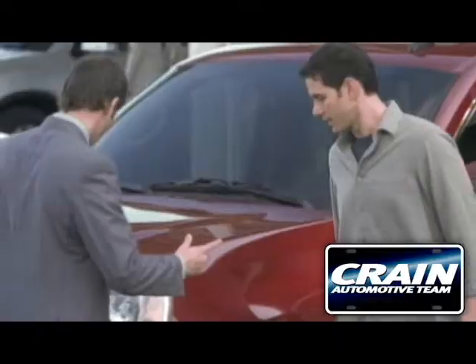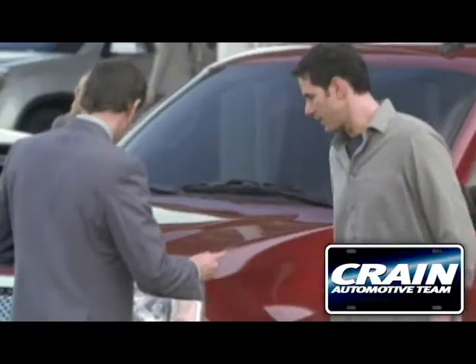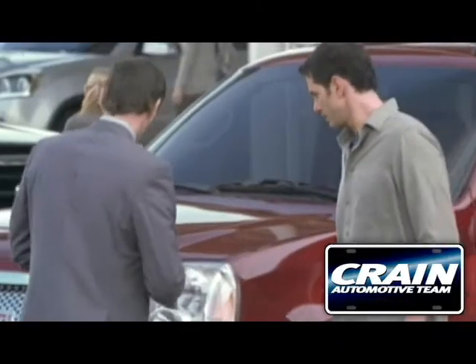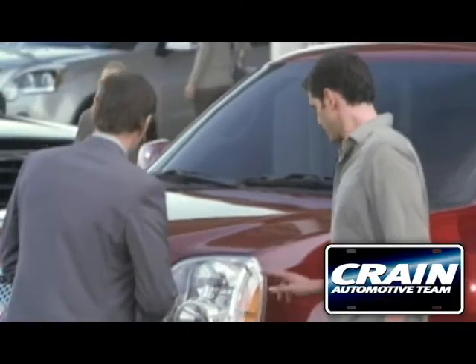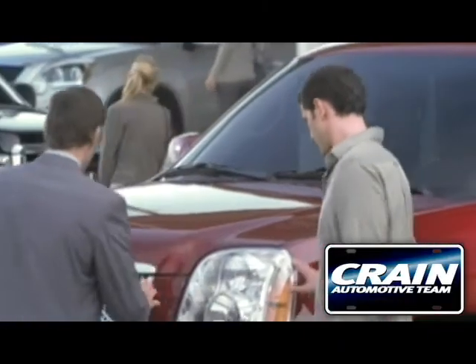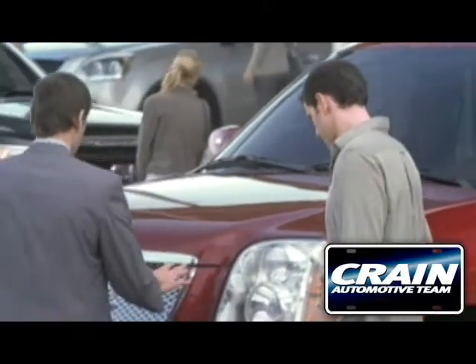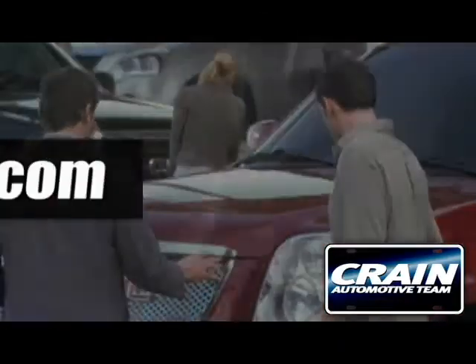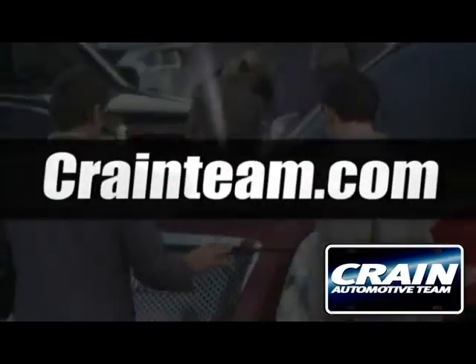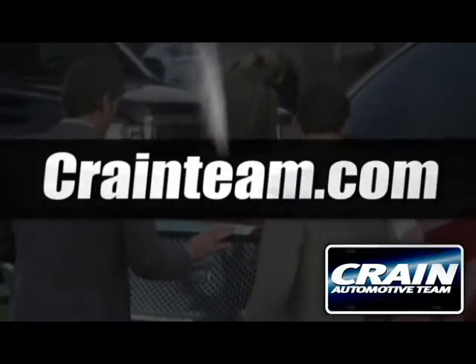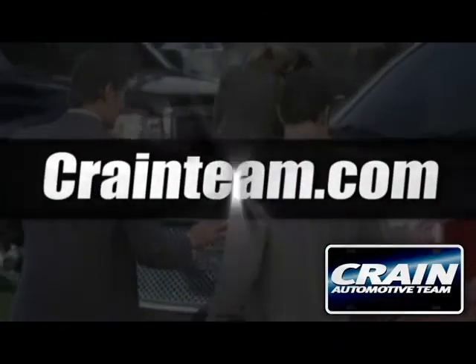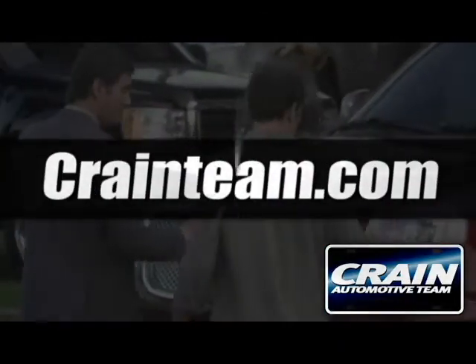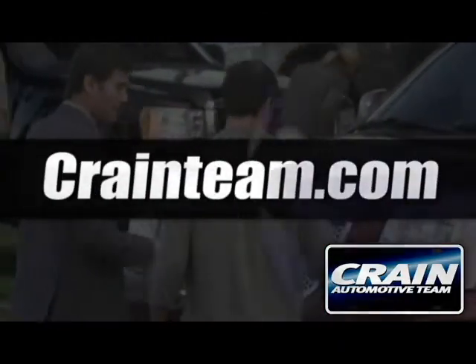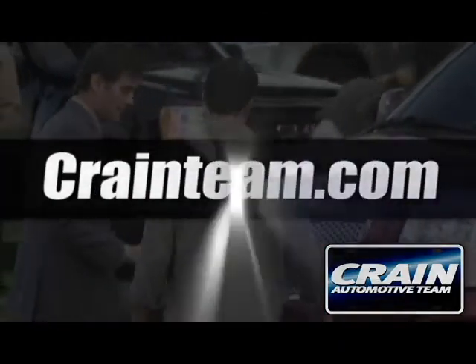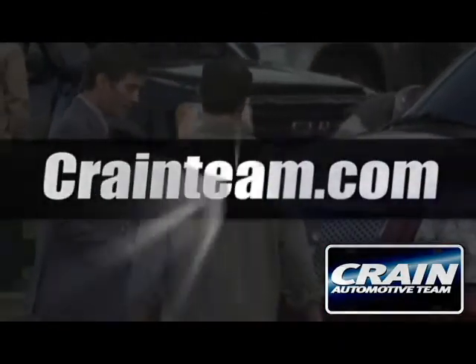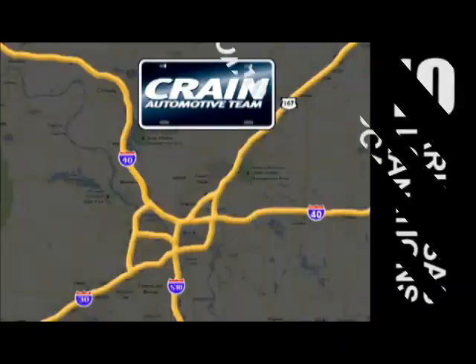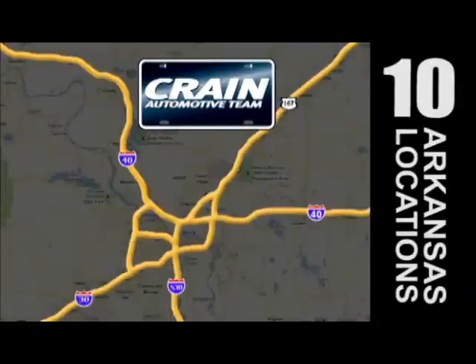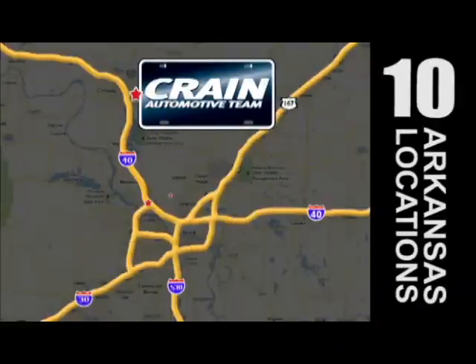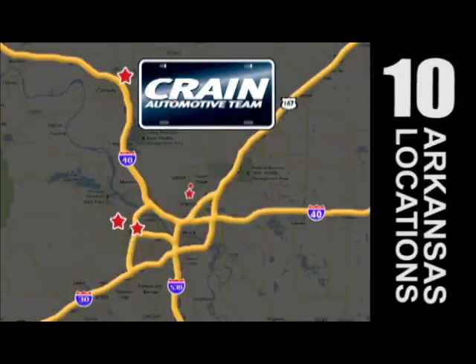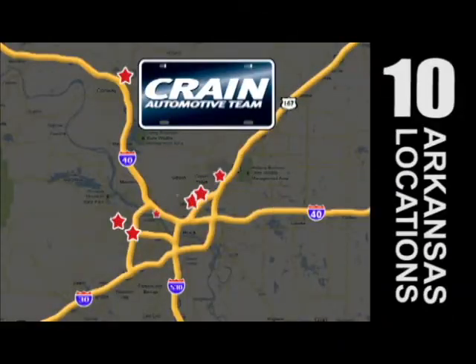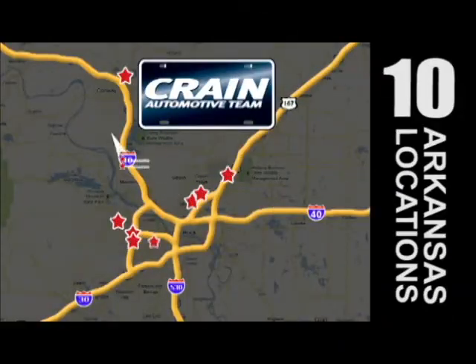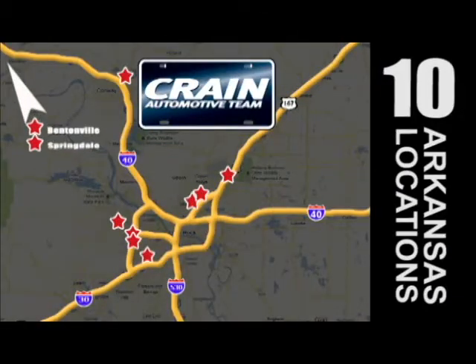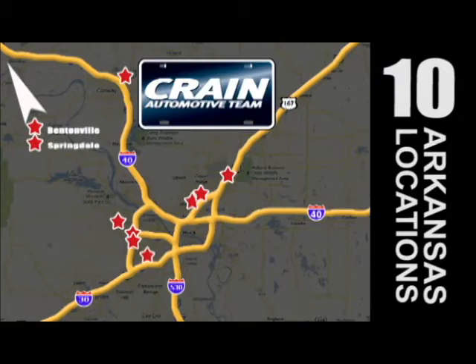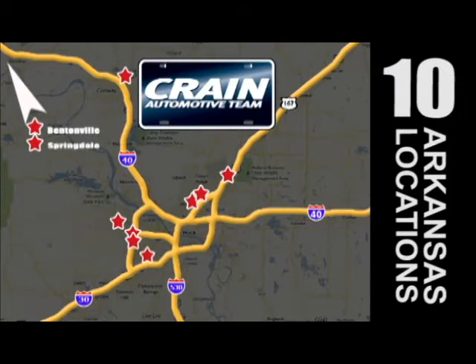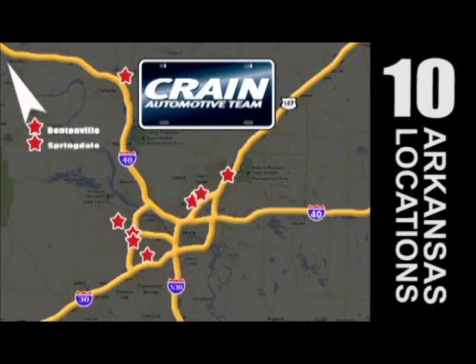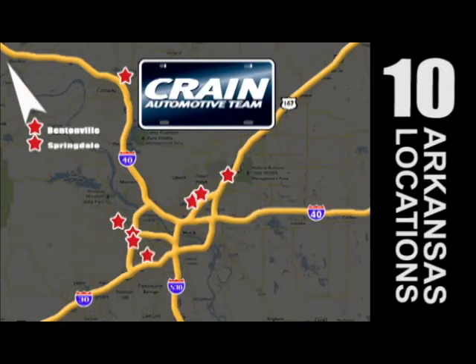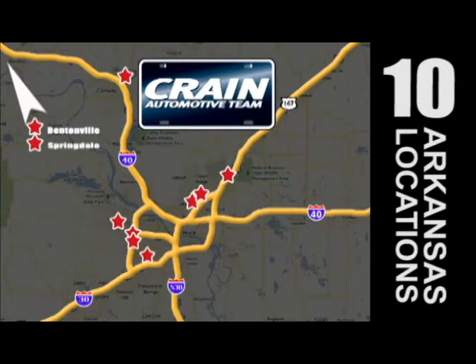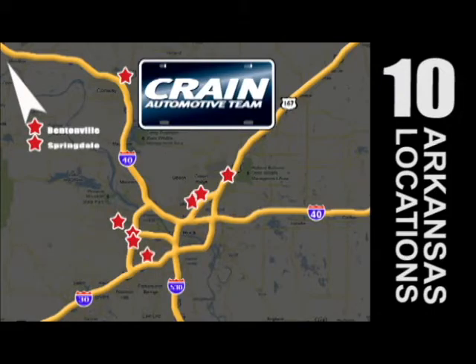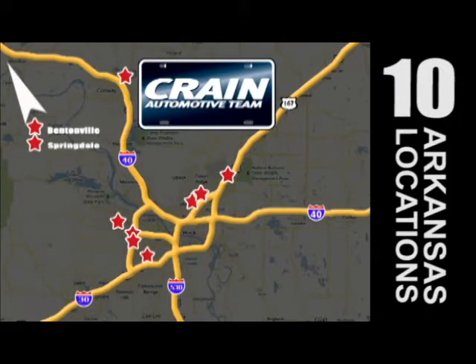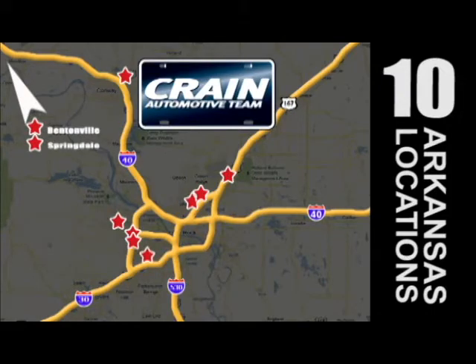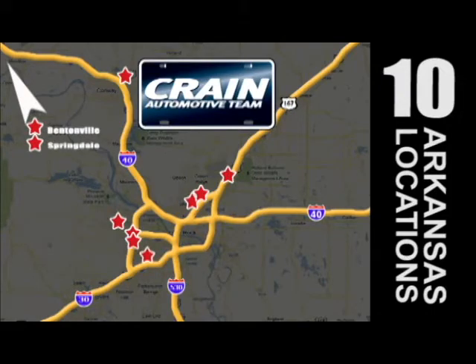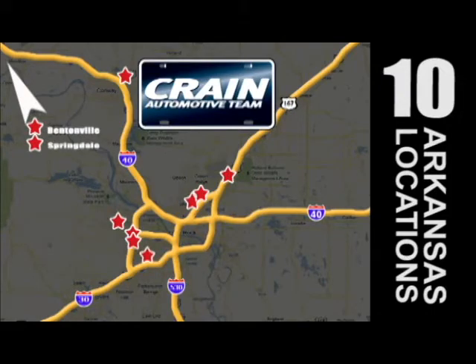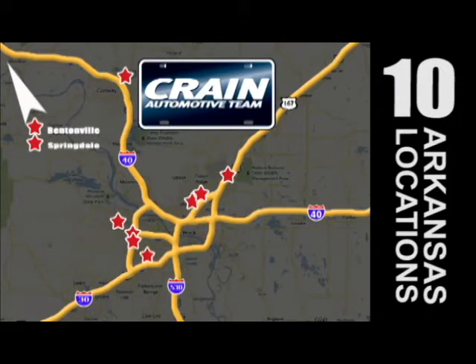Visit us anytime at Craneteam.com. Go, go, Craneteam's got them! Craneteam.com